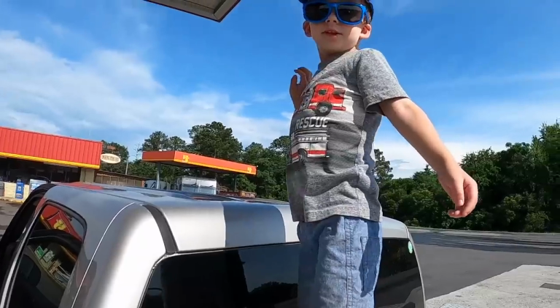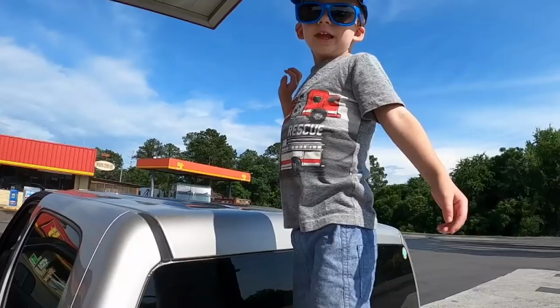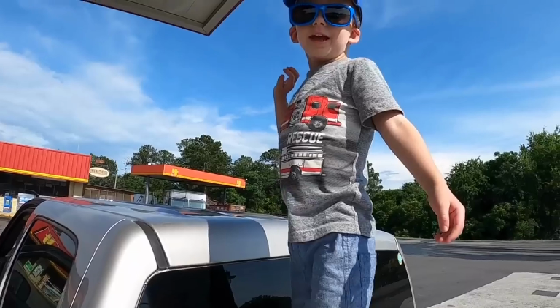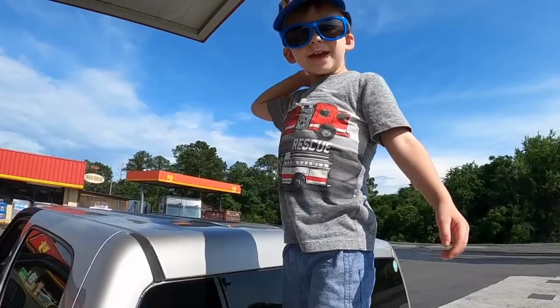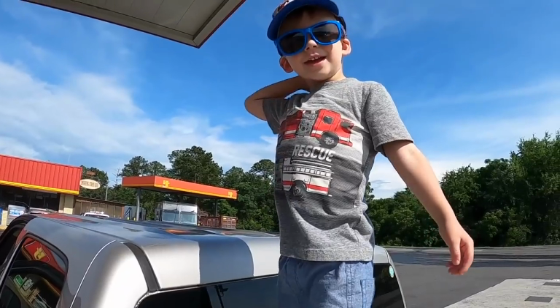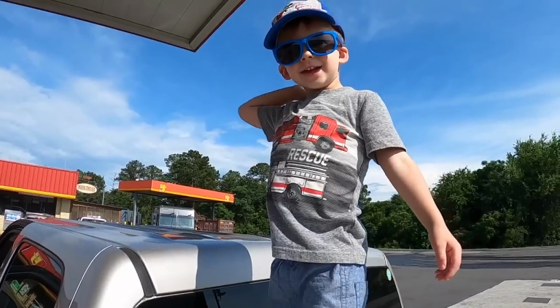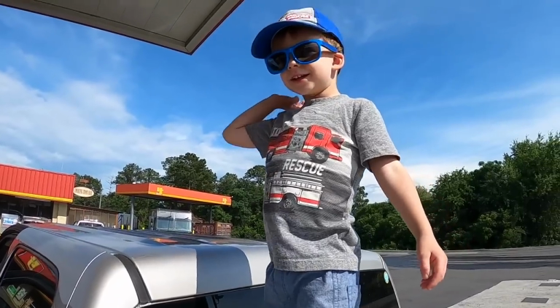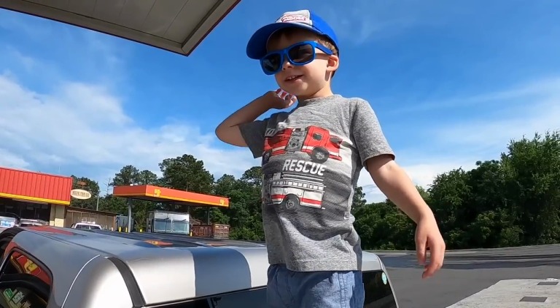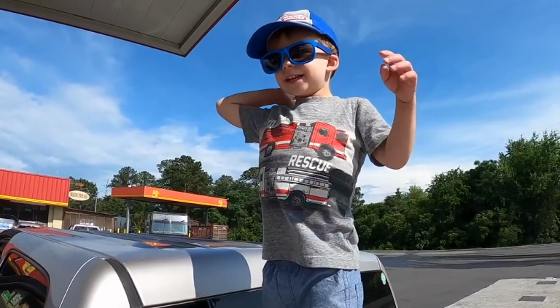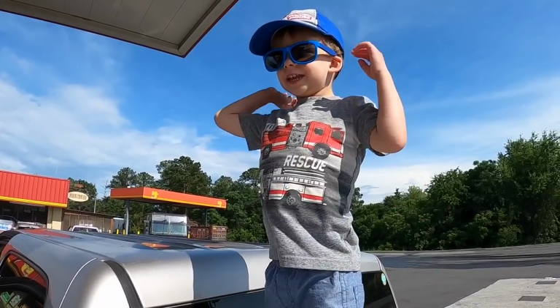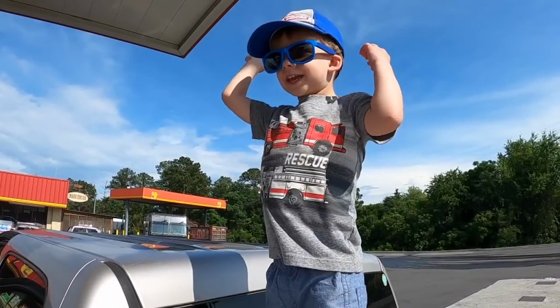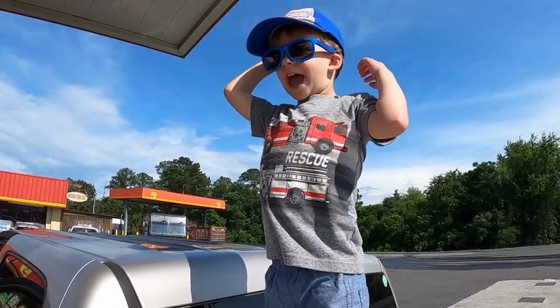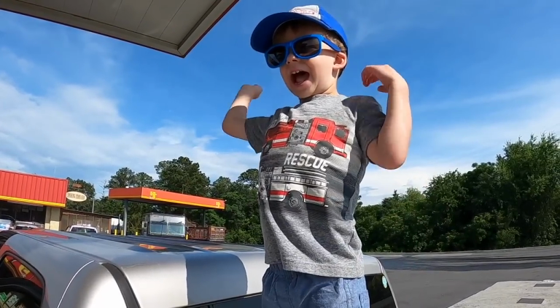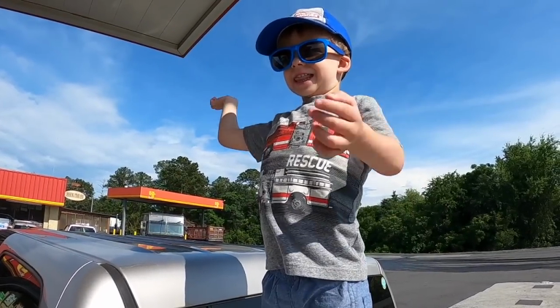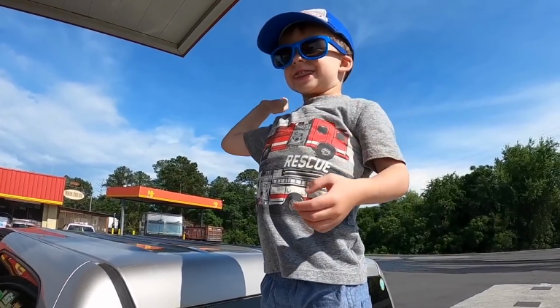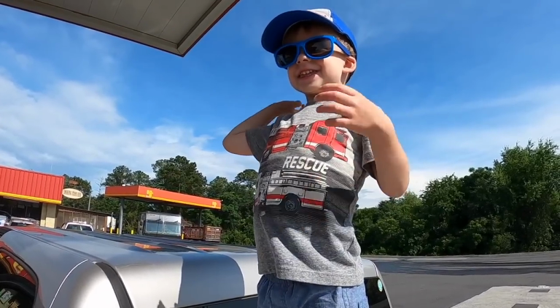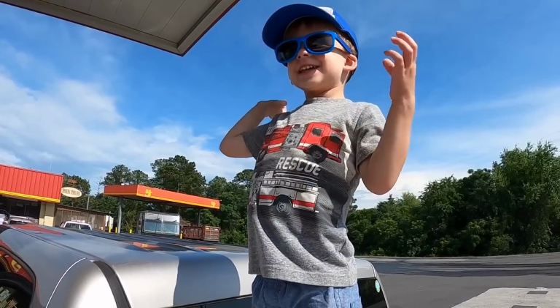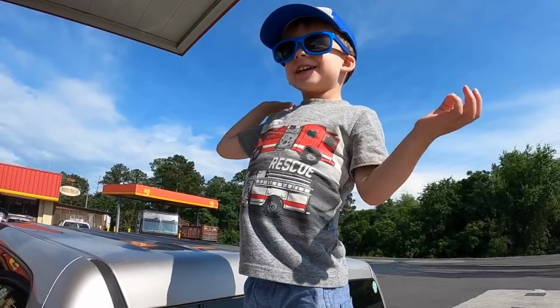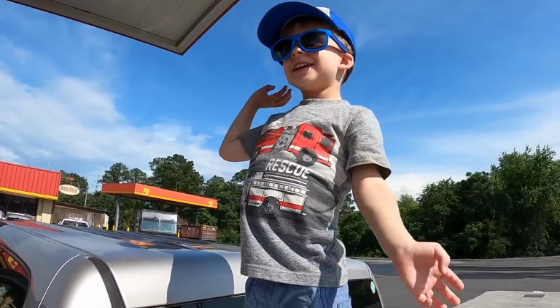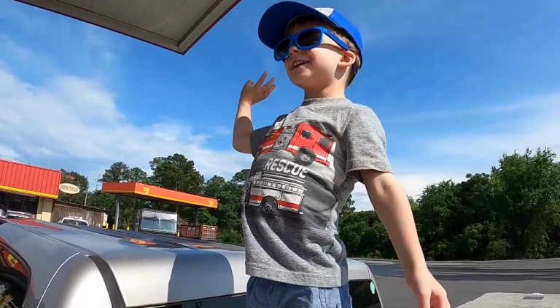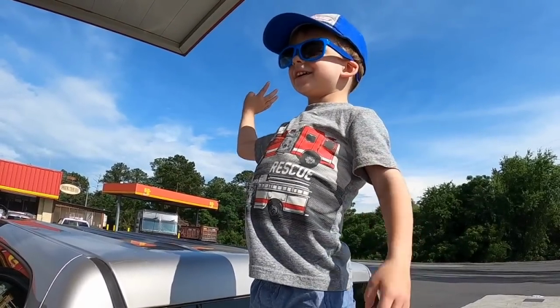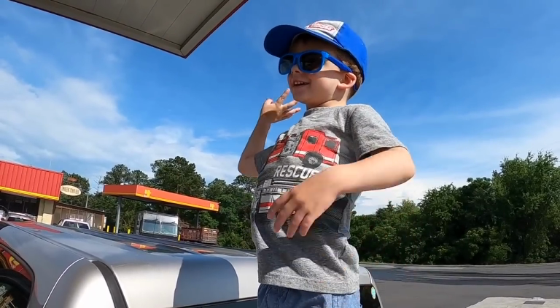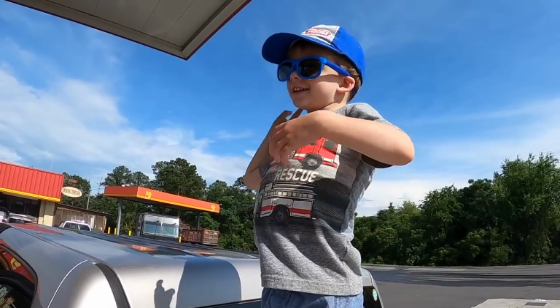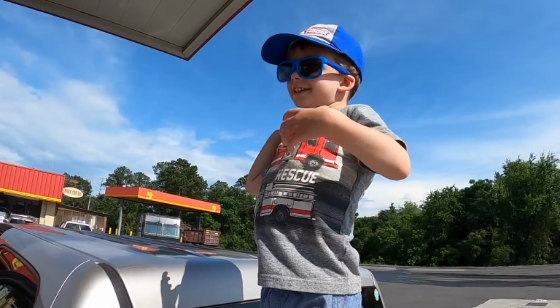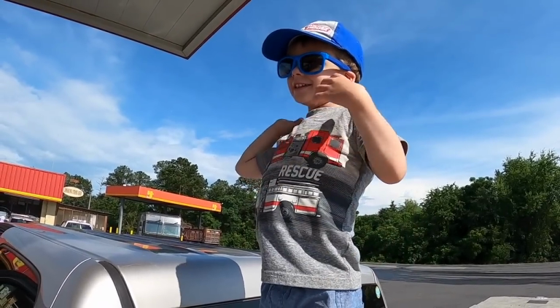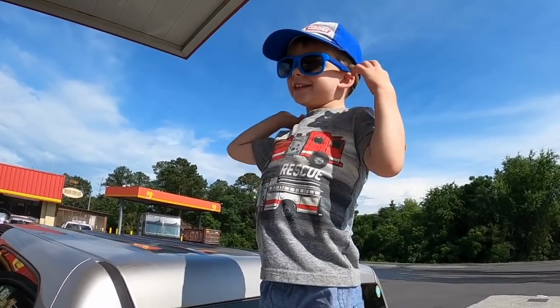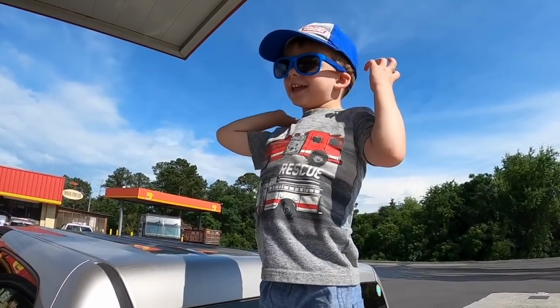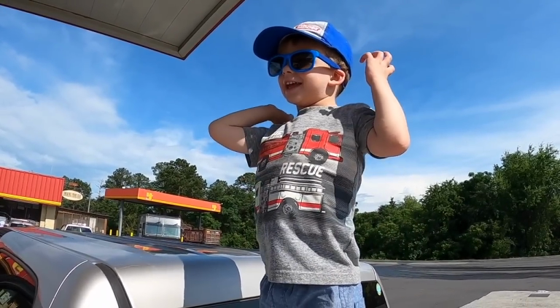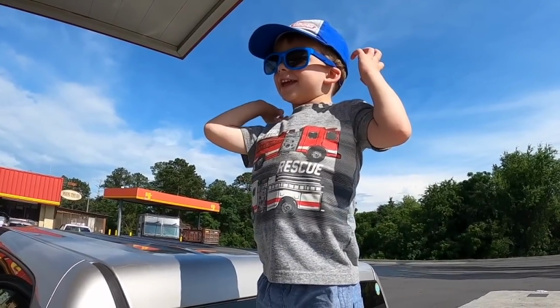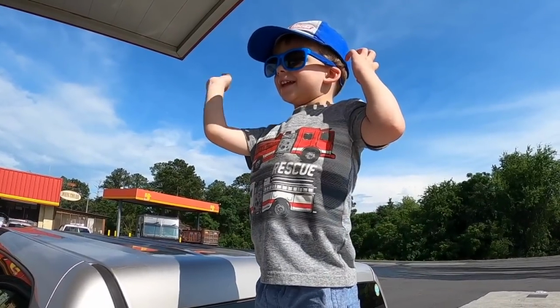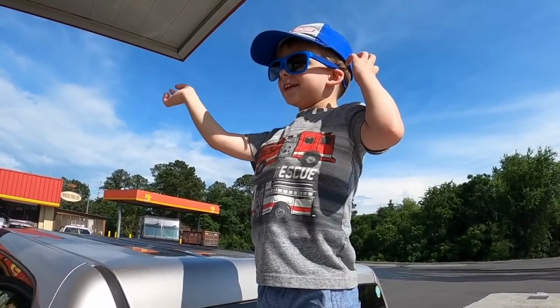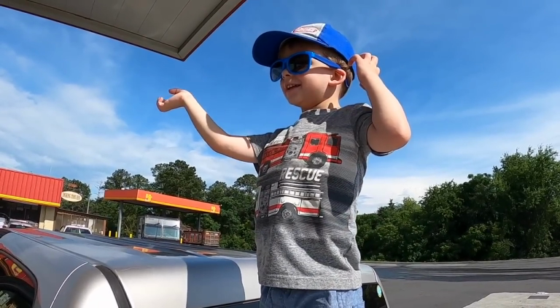What are we doing? Getting gas. Yeah, is it fun? Yeah. Not really.